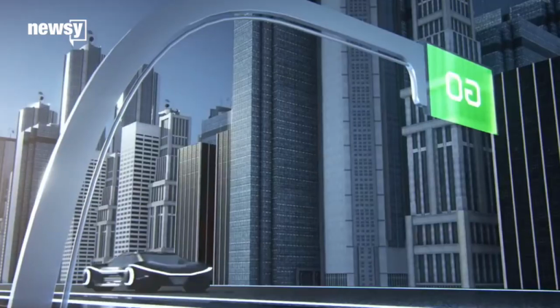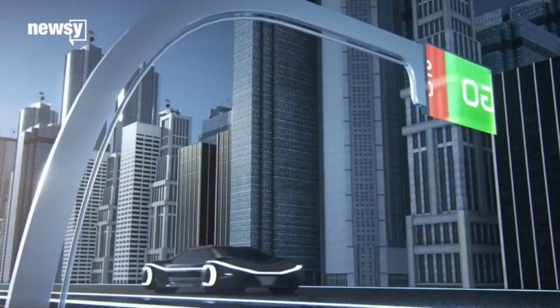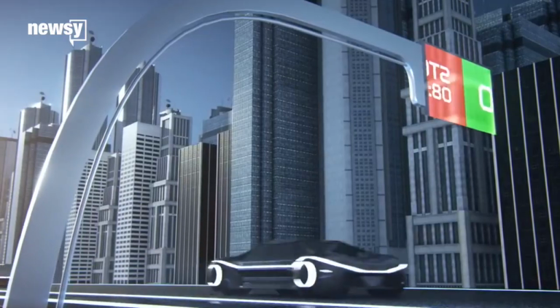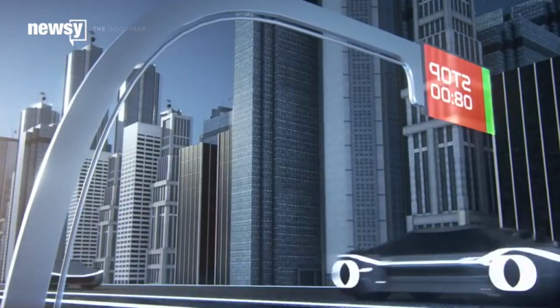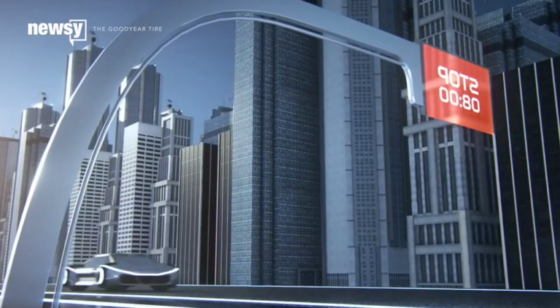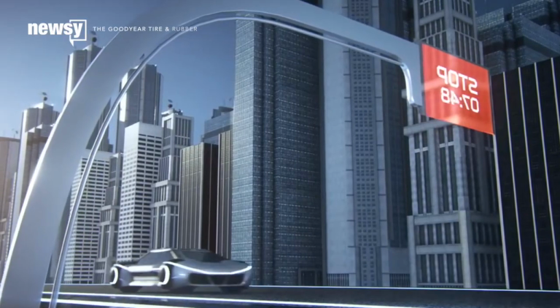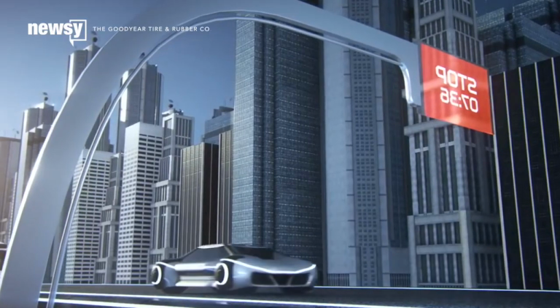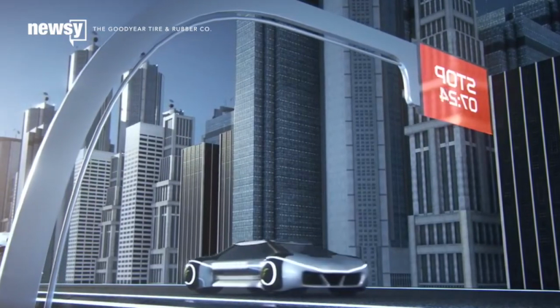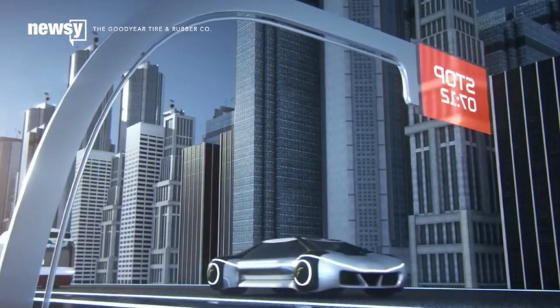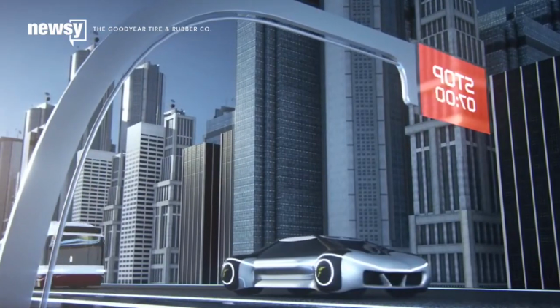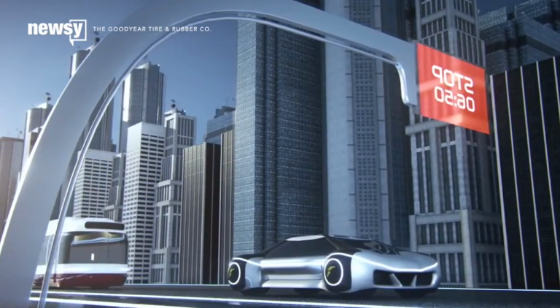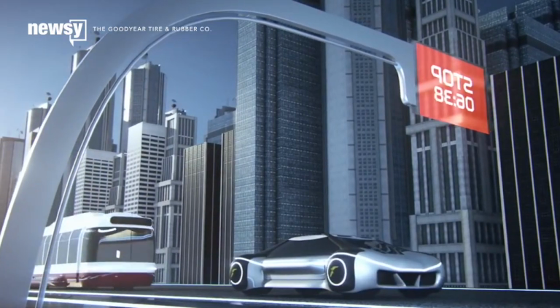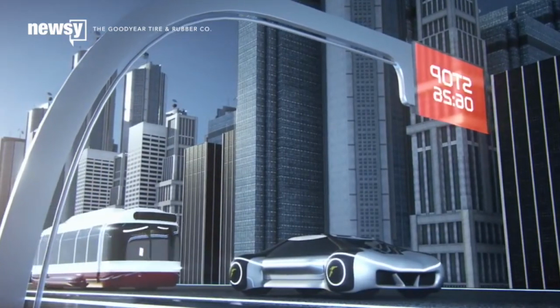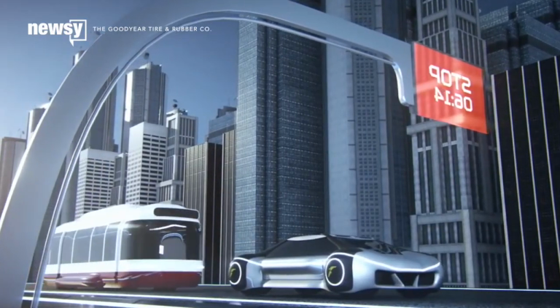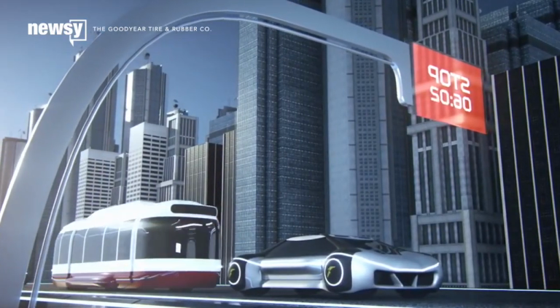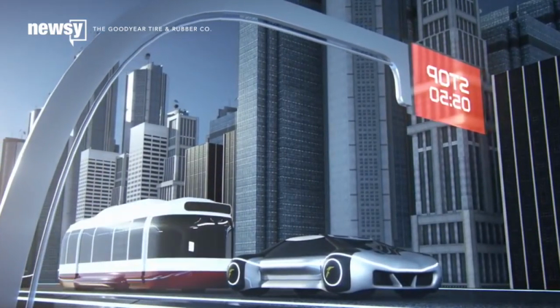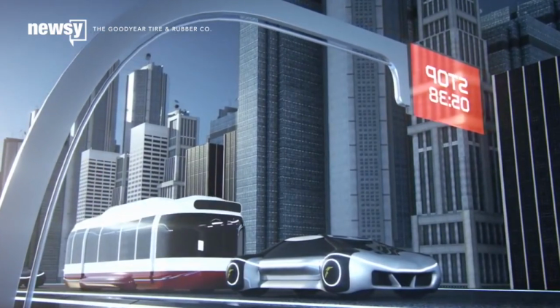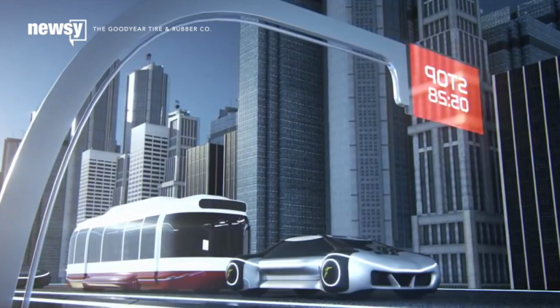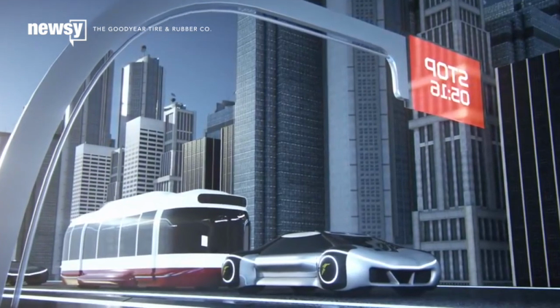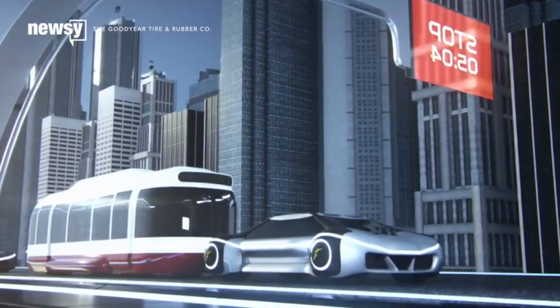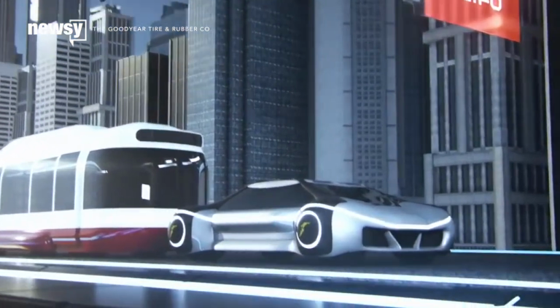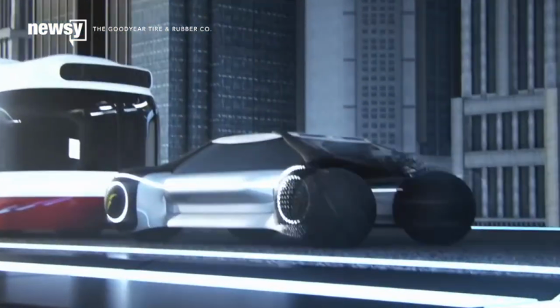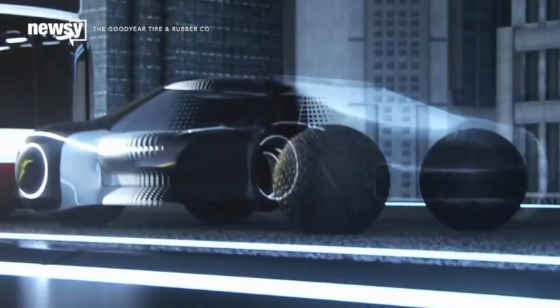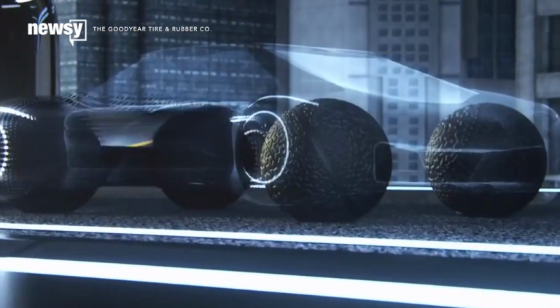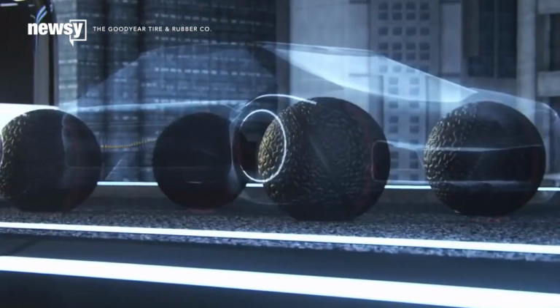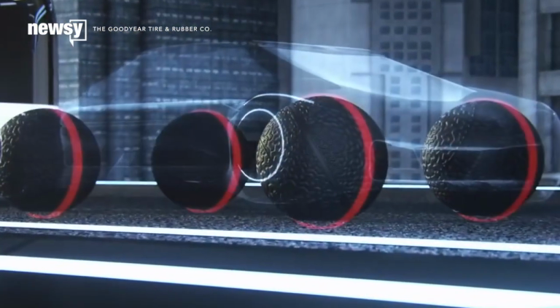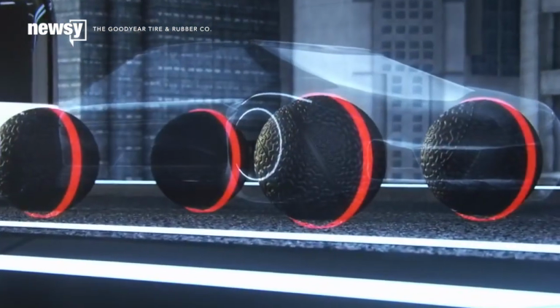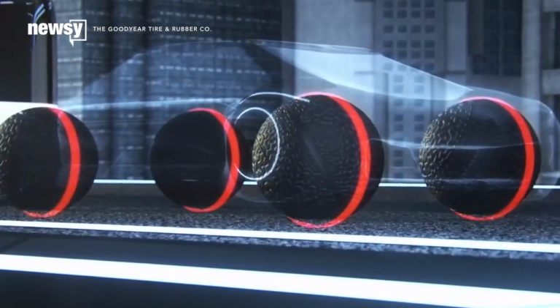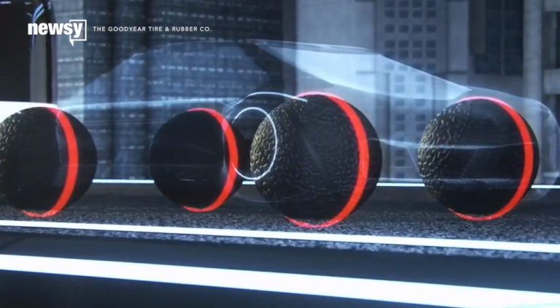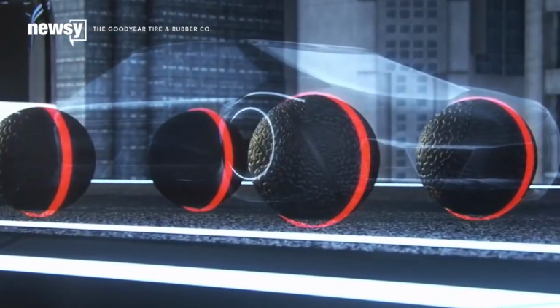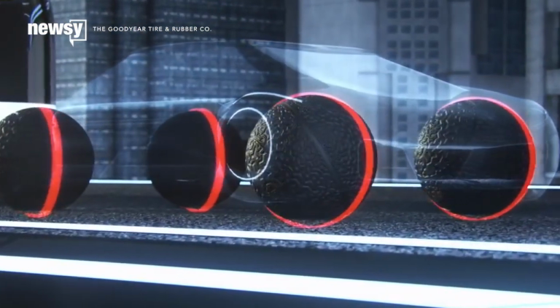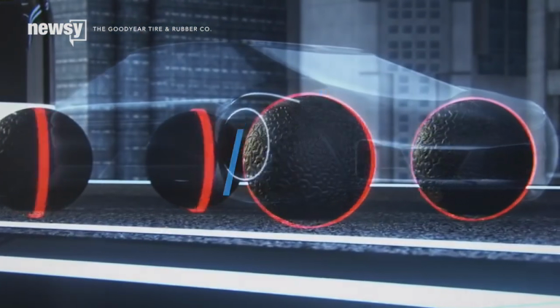Obviously tech like this isn't ready for consumers, but that doesn't make the concept any less cool. For Newsy, I'm Leo Becerra.